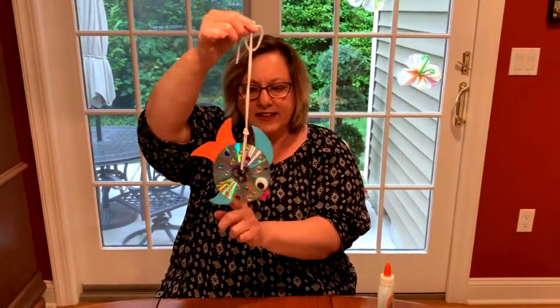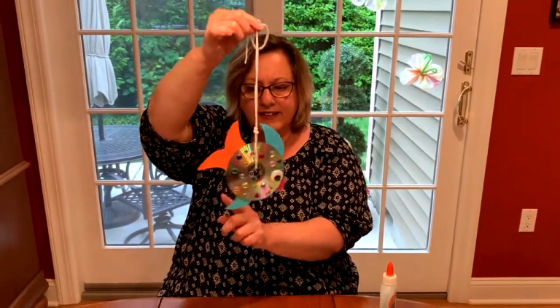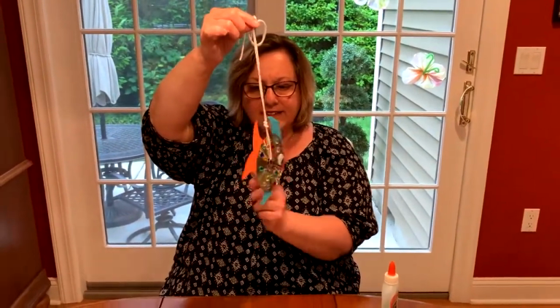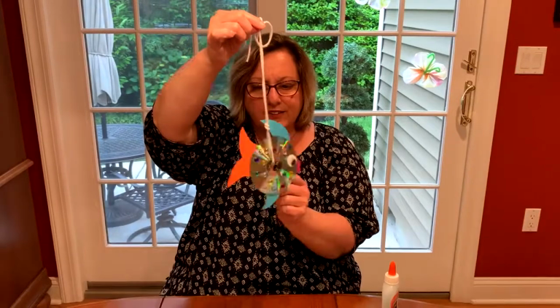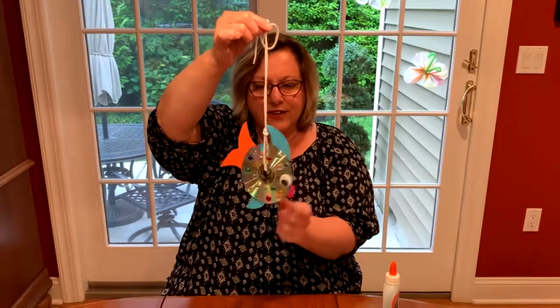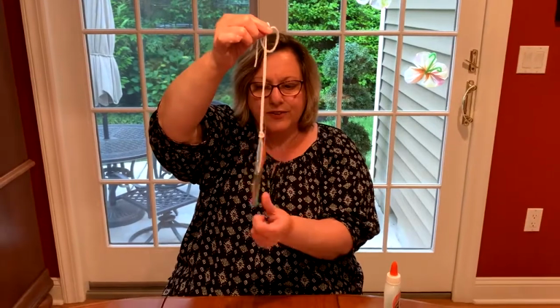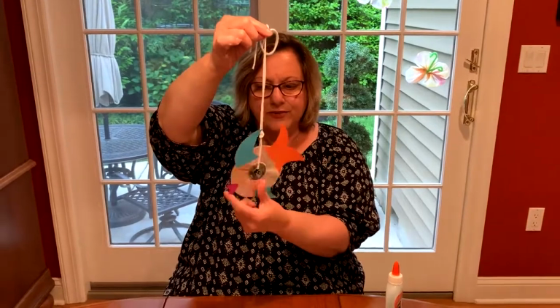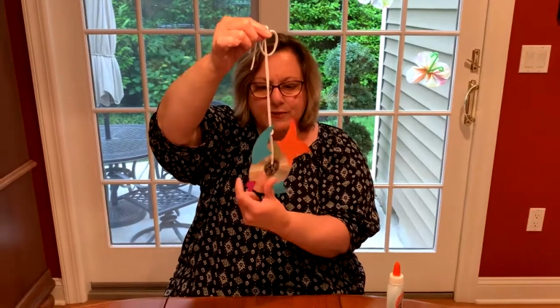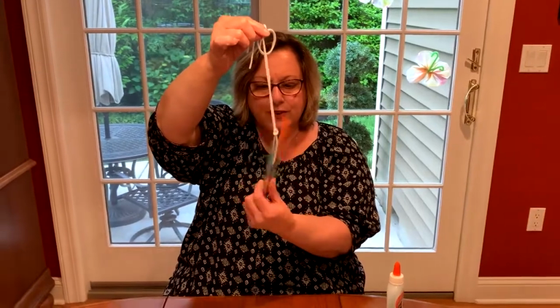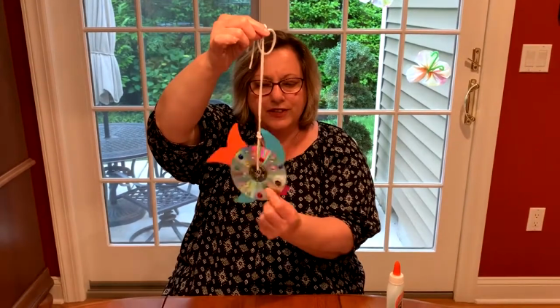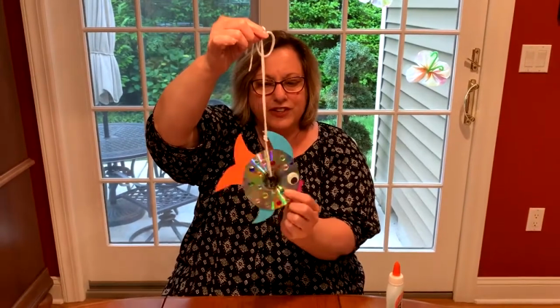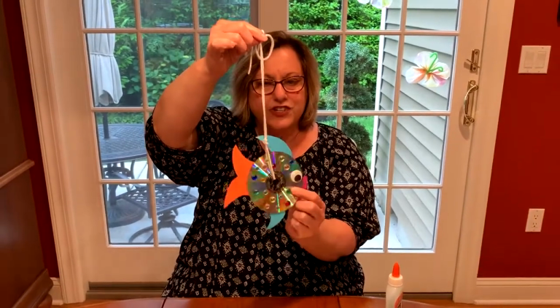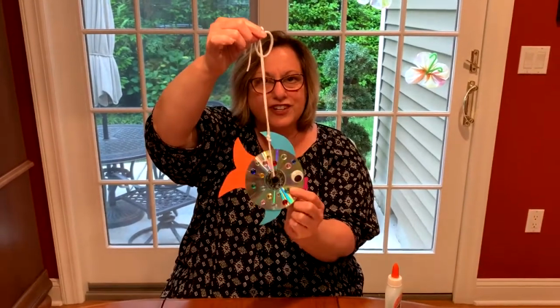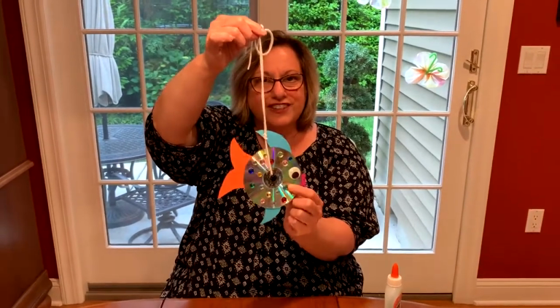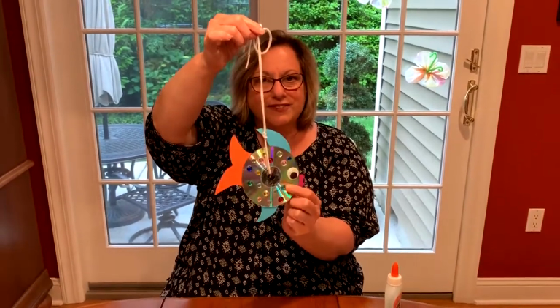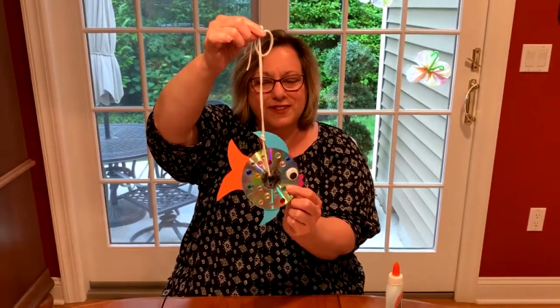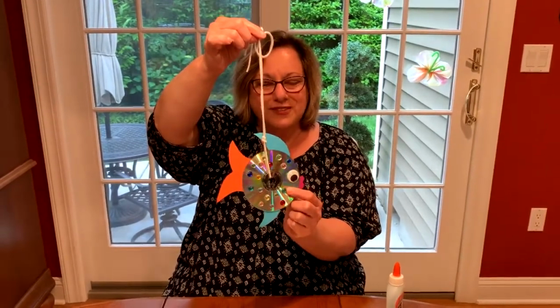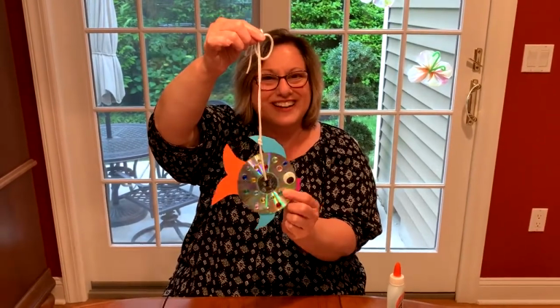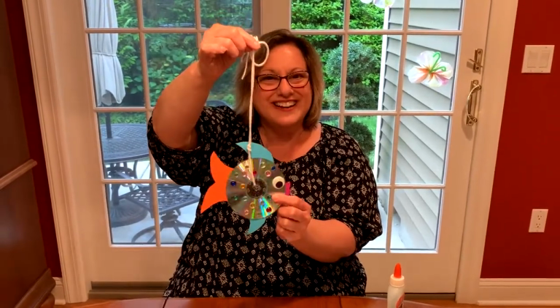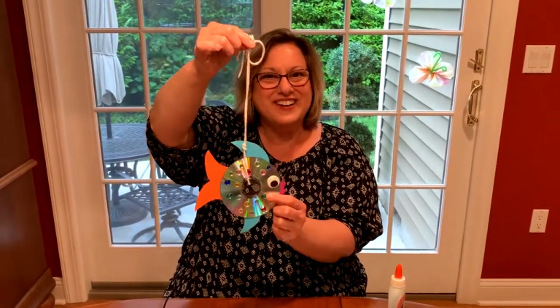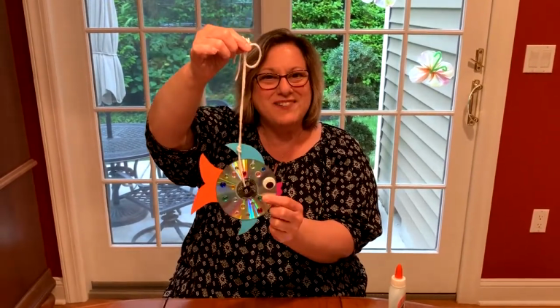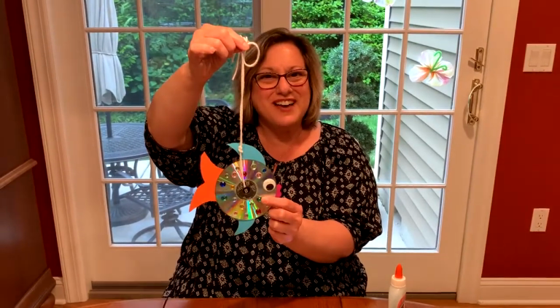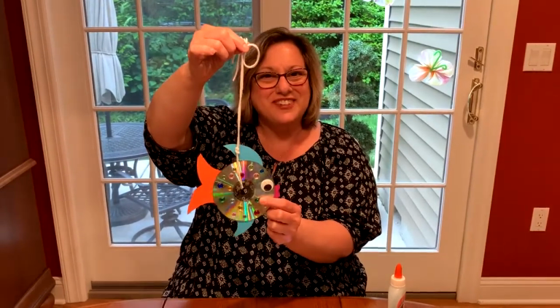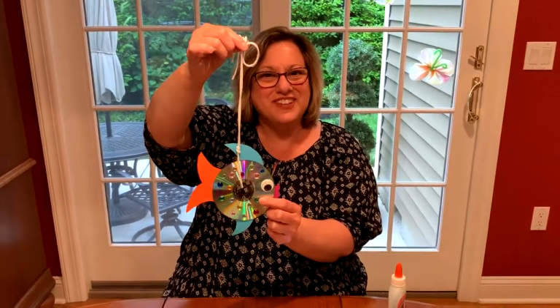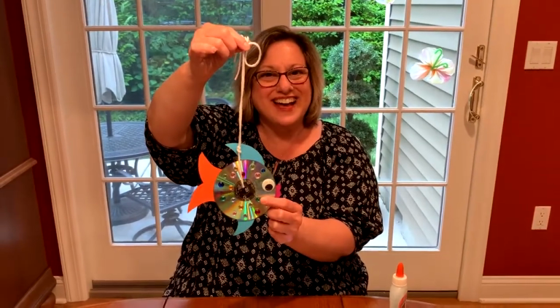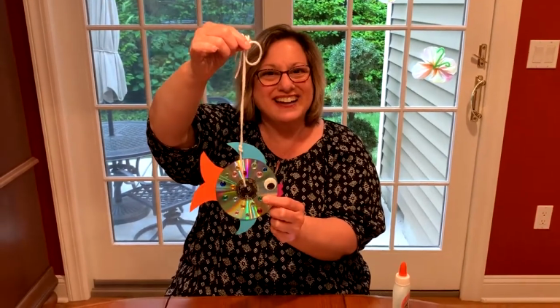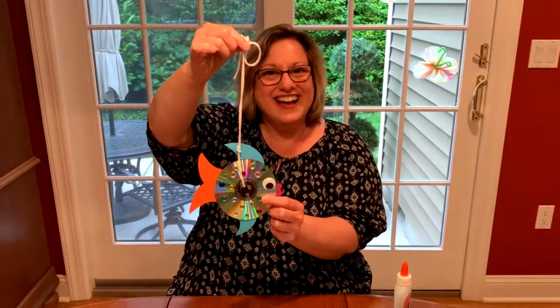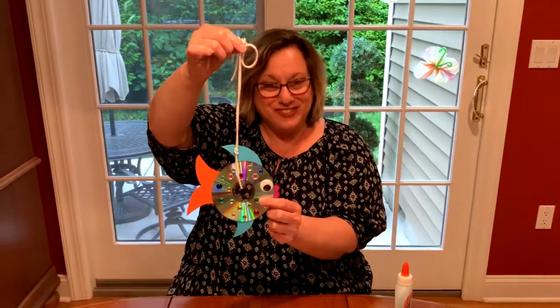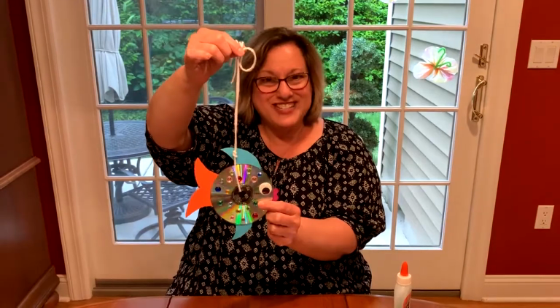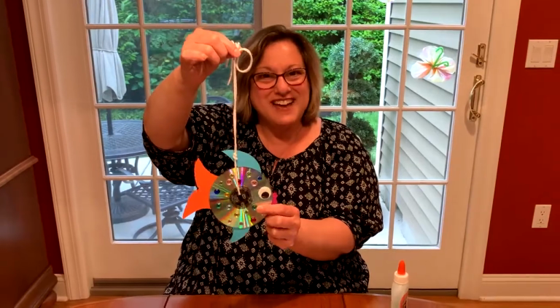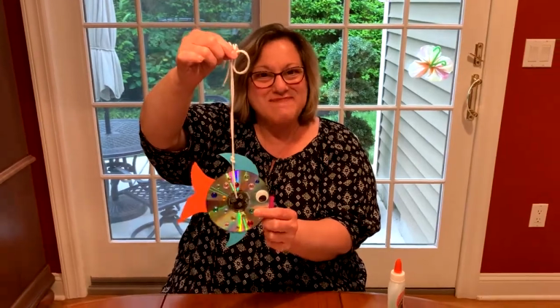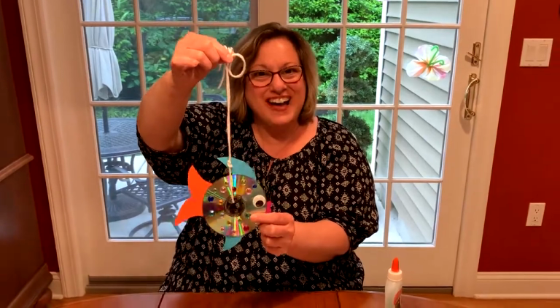And there you go — your own sparkly fish! I hope you have fun with that. Have a good day. Bye!